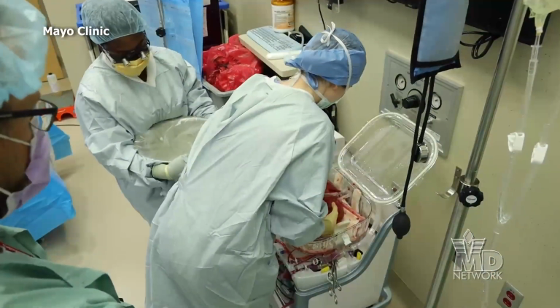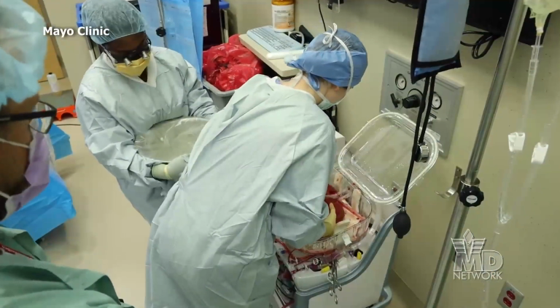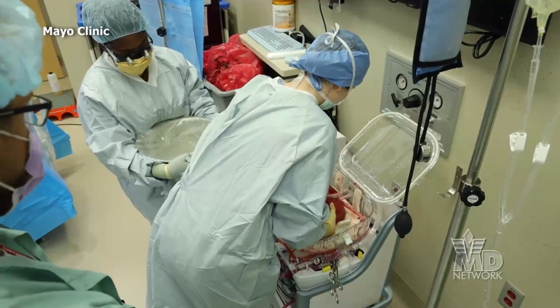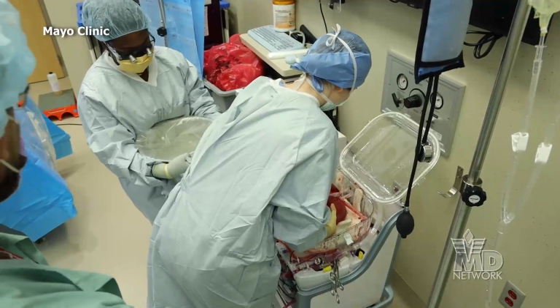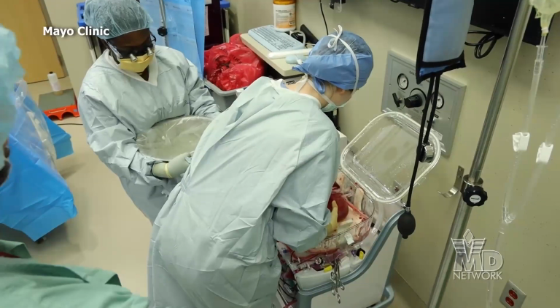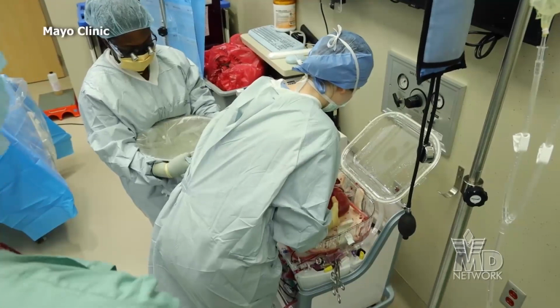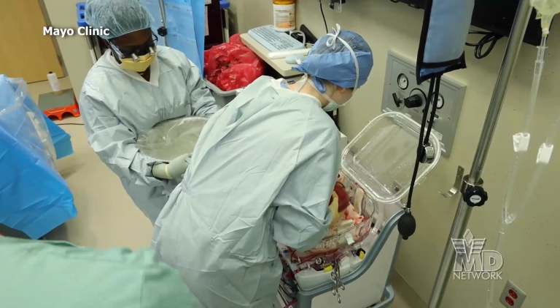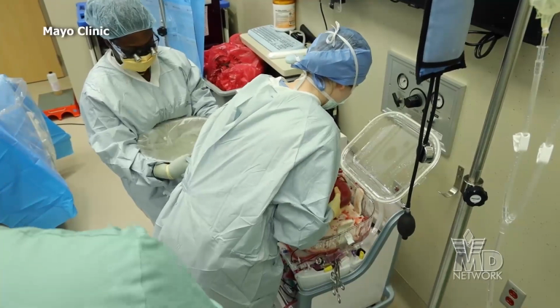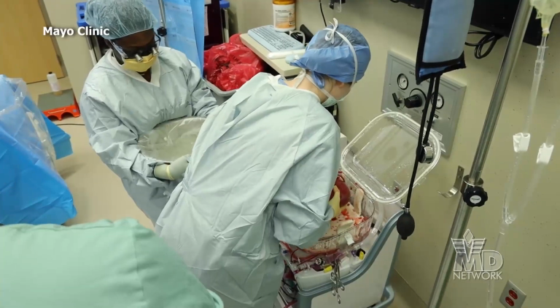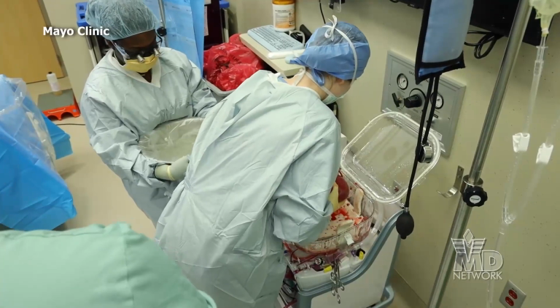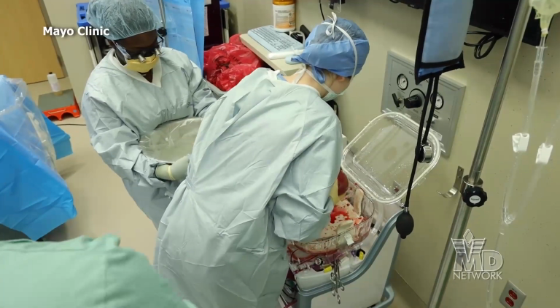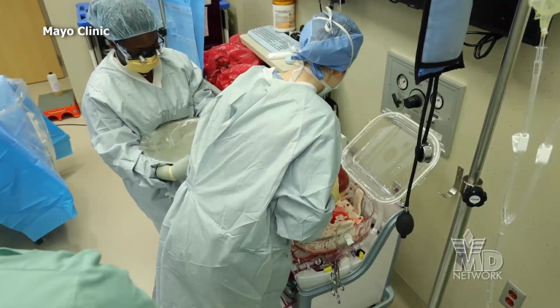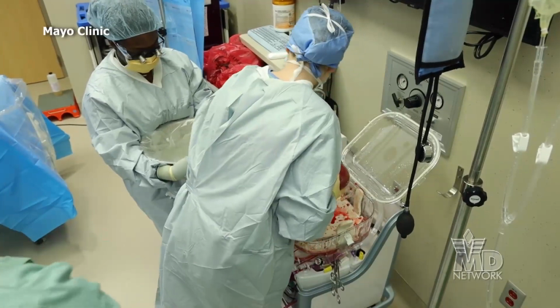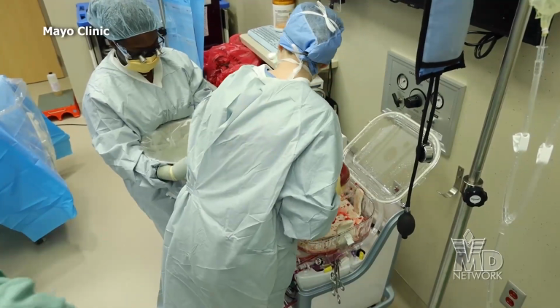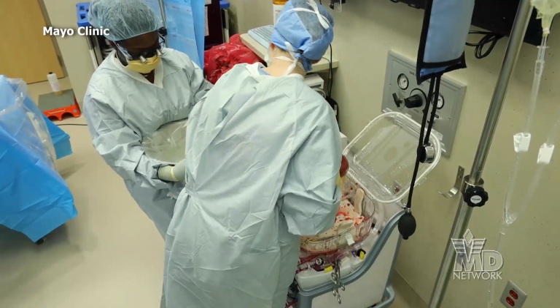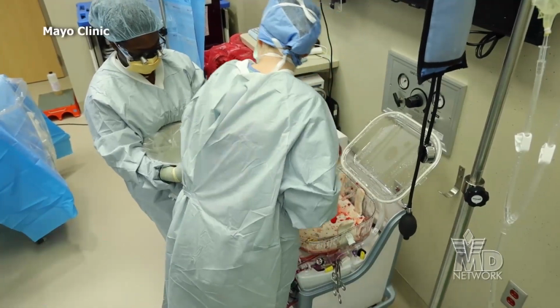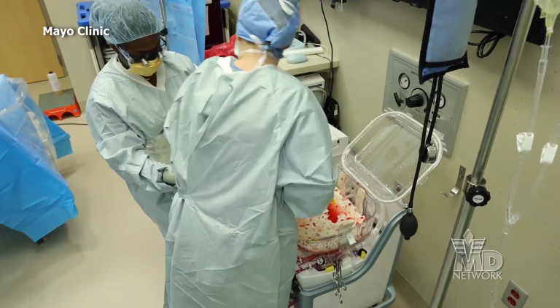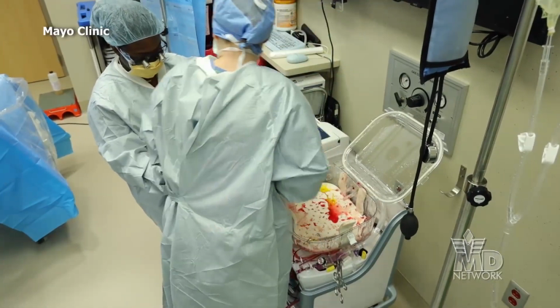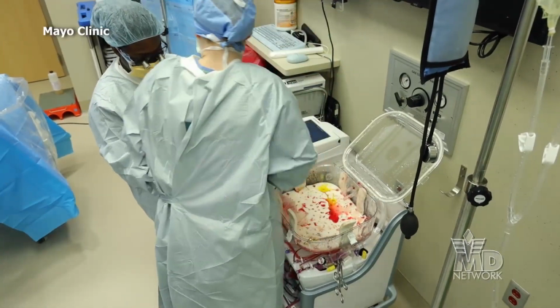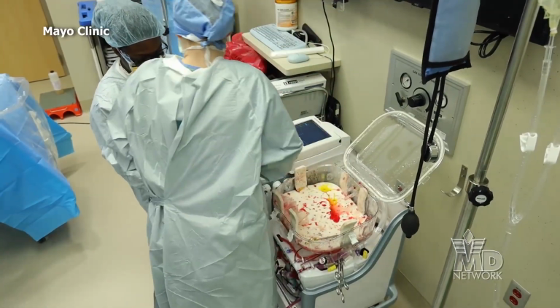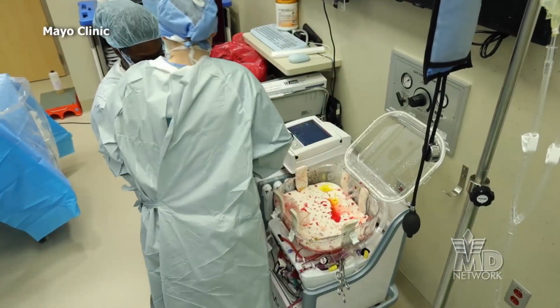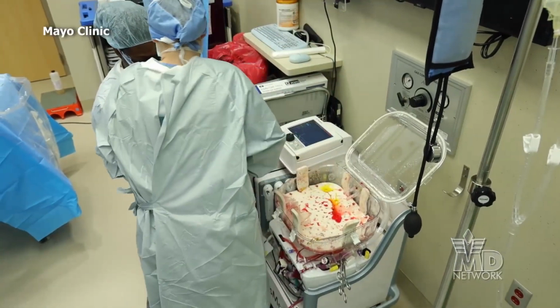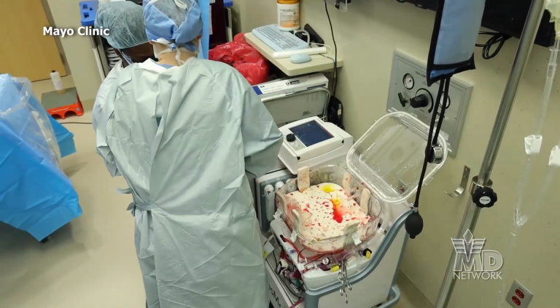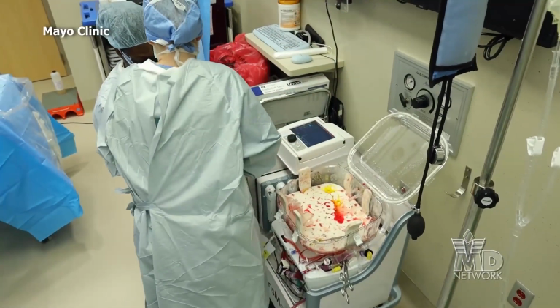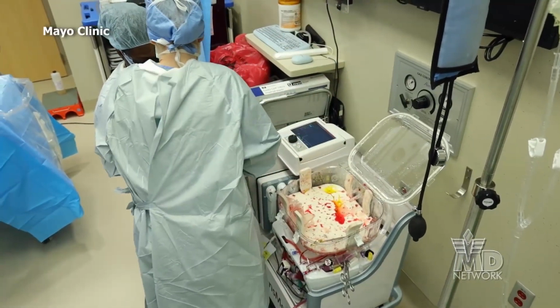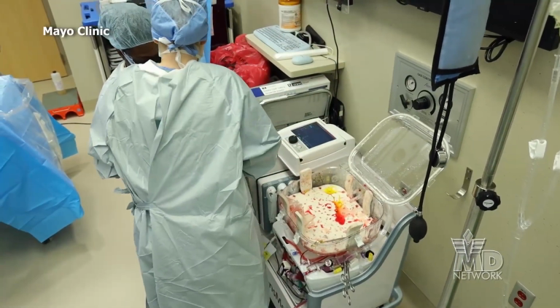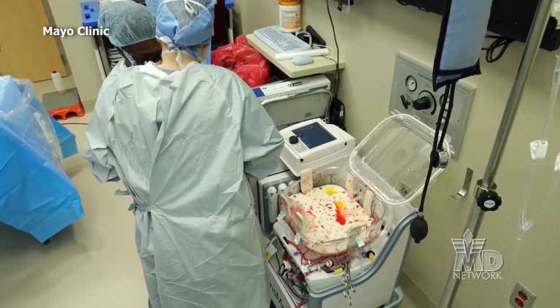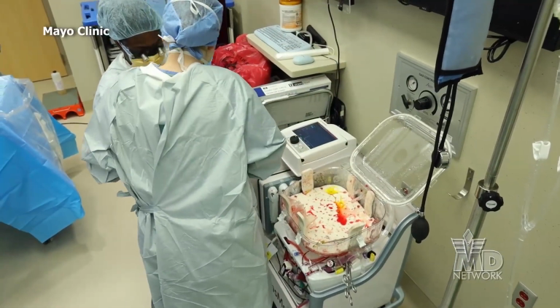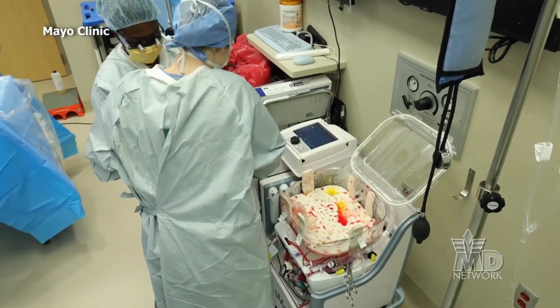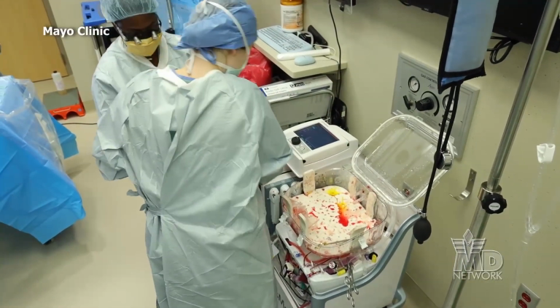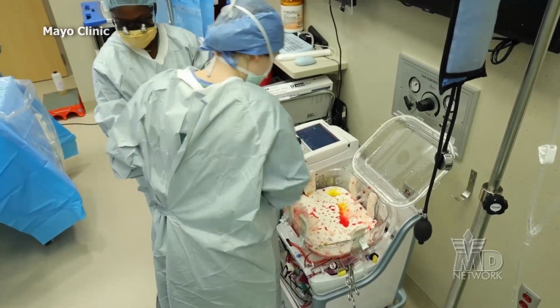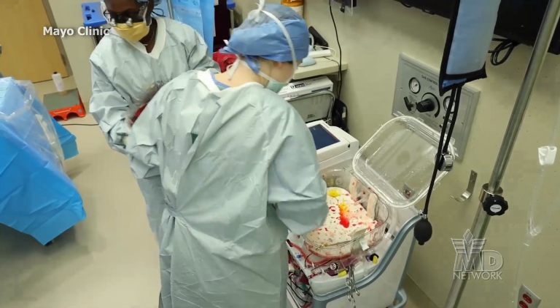The technology is also being used for heart and lung transplants. For the Mayo Clinic News Network, I'm Jason Howland.